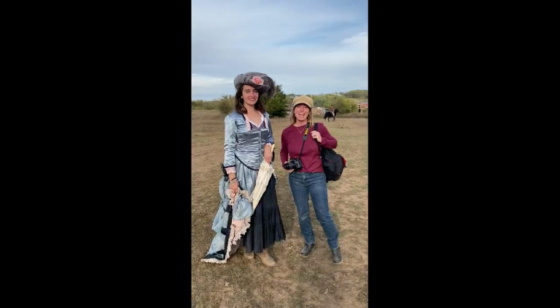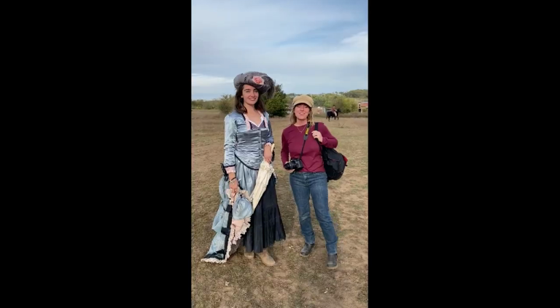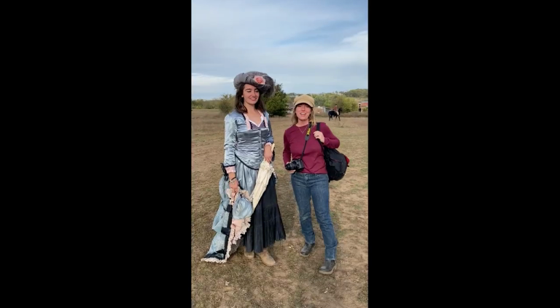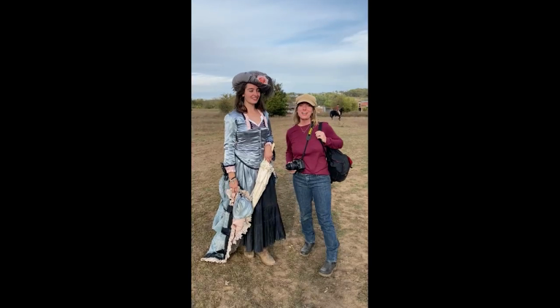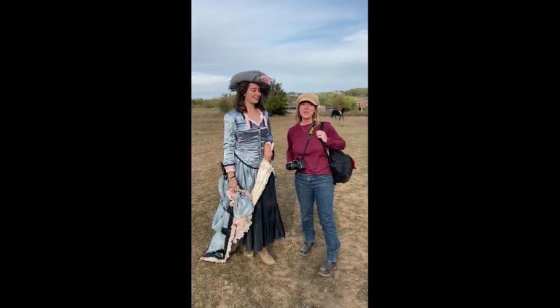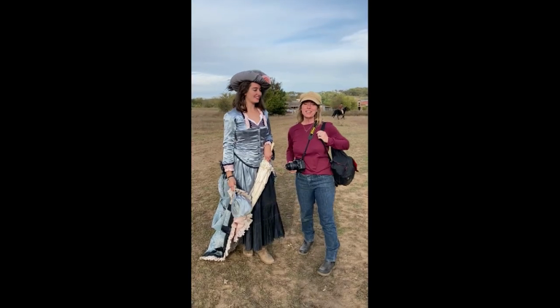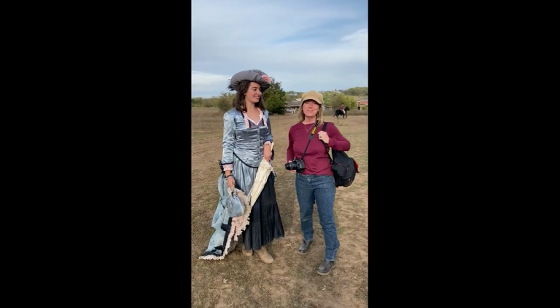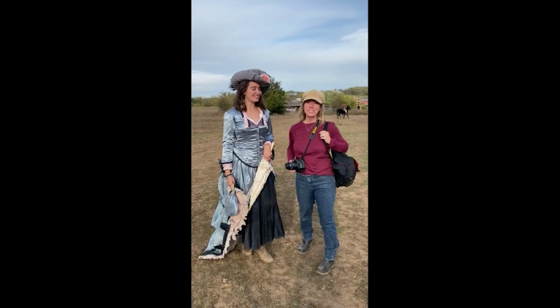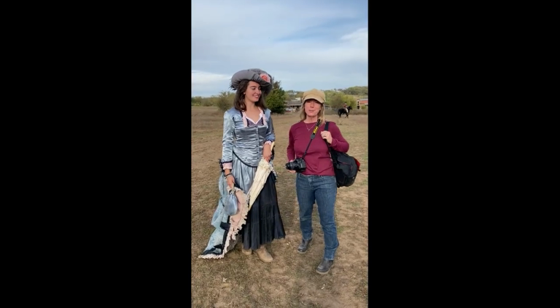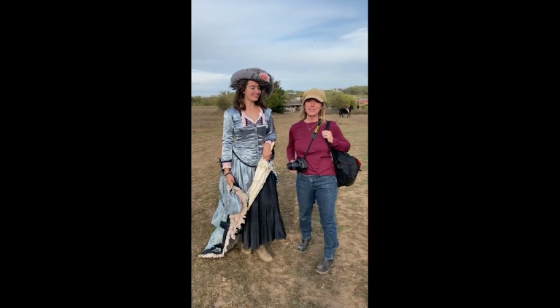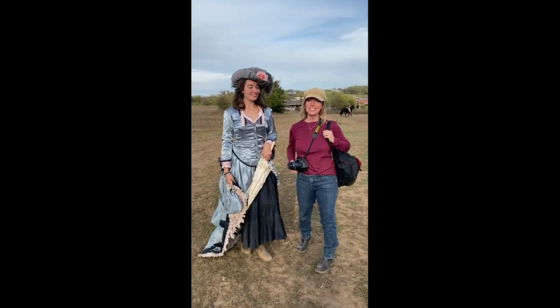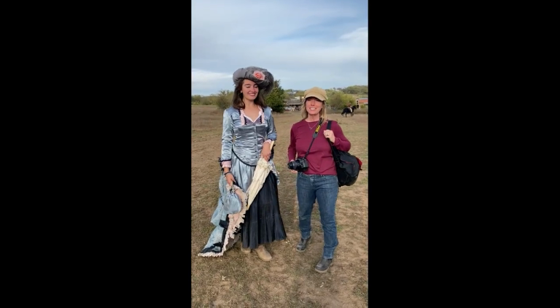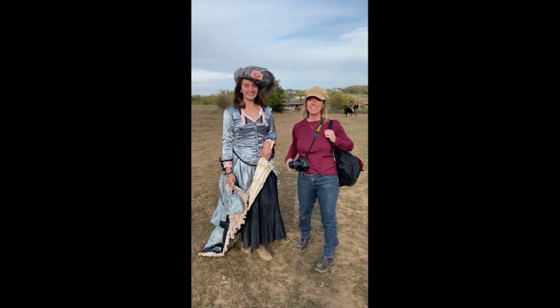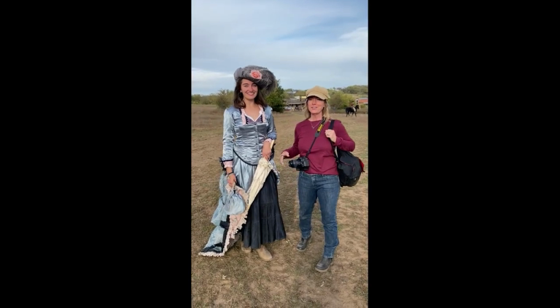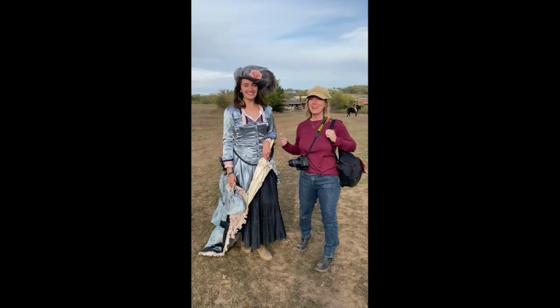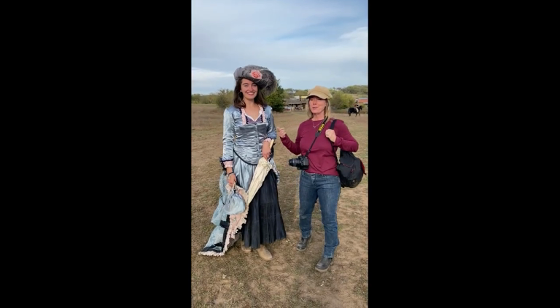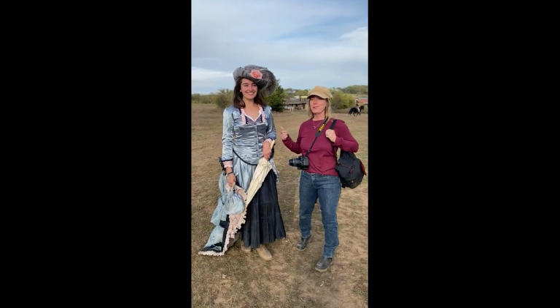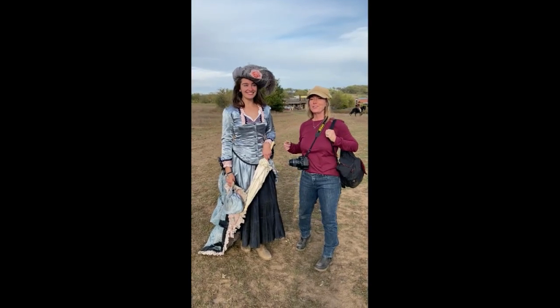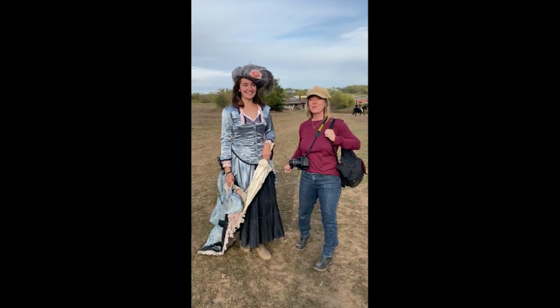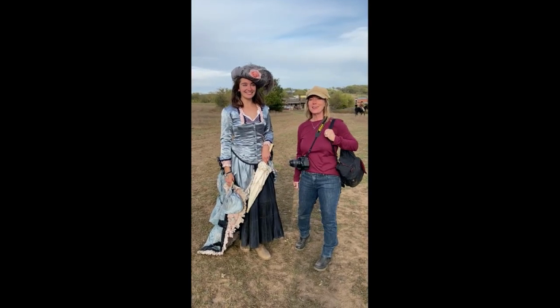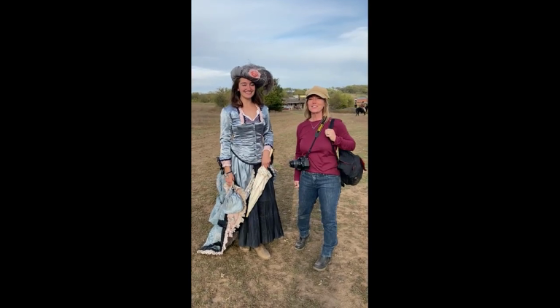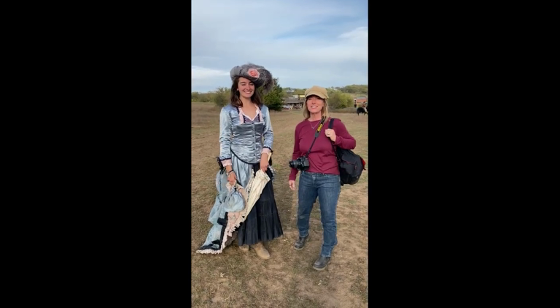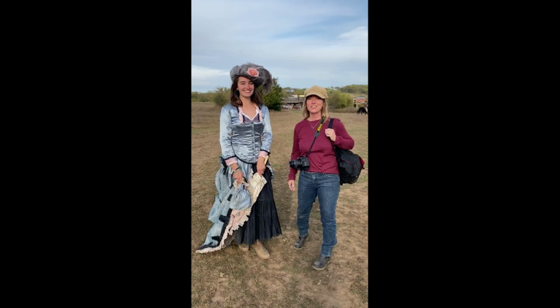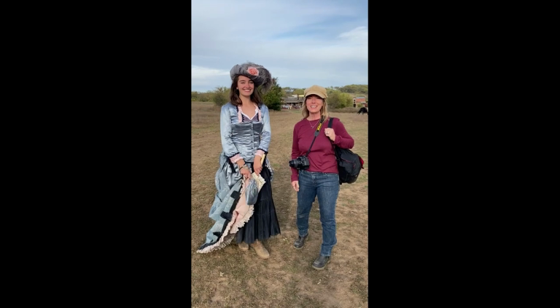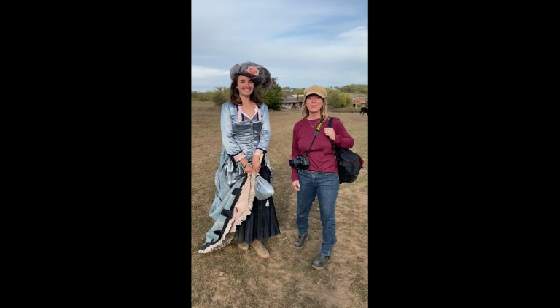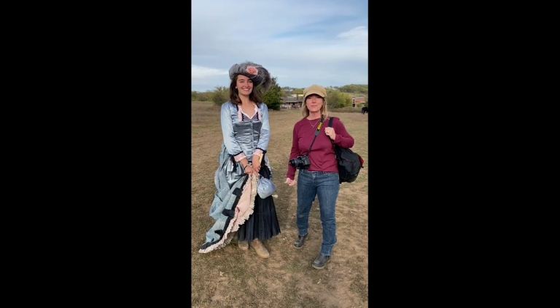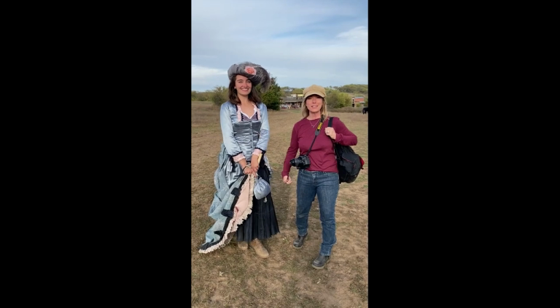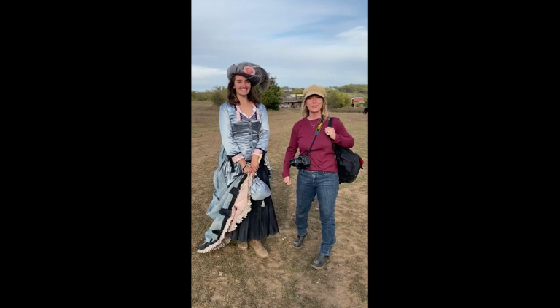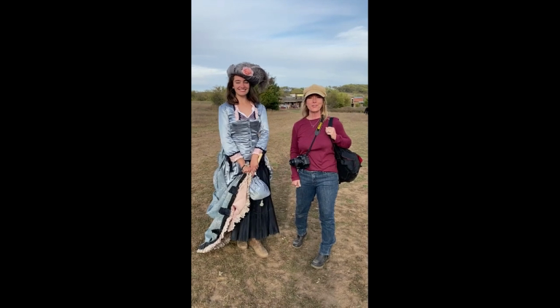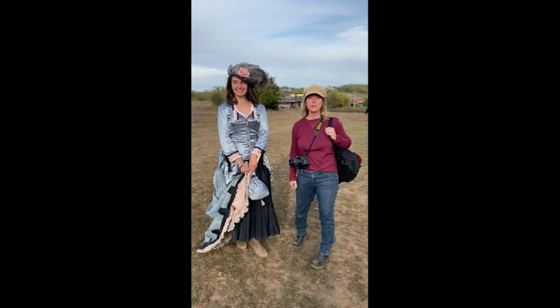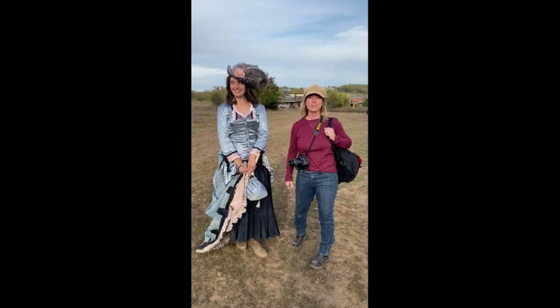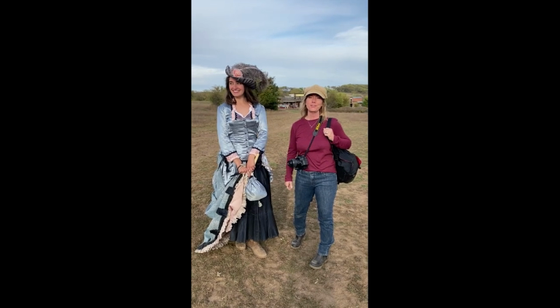We're here at American Frontier Productions. We've got the beautiful model Victoria and we're about to do a photo shoot.